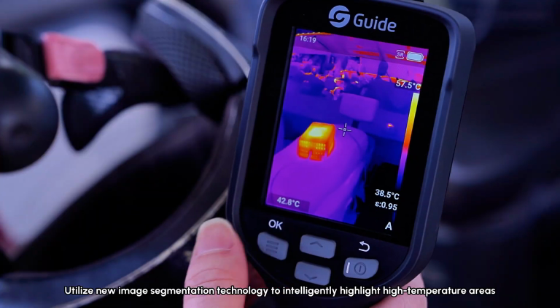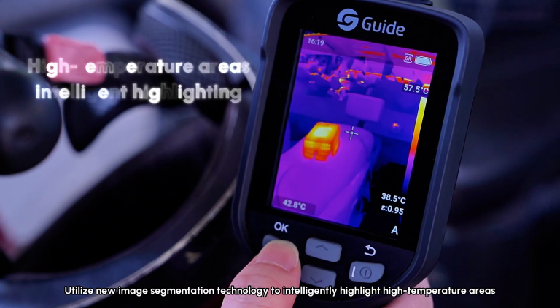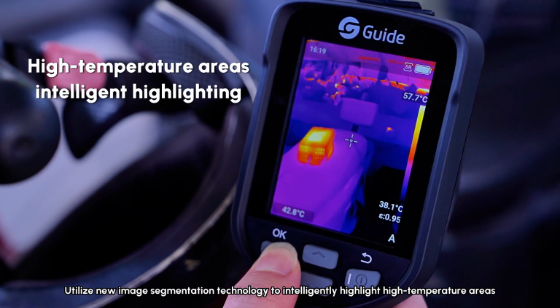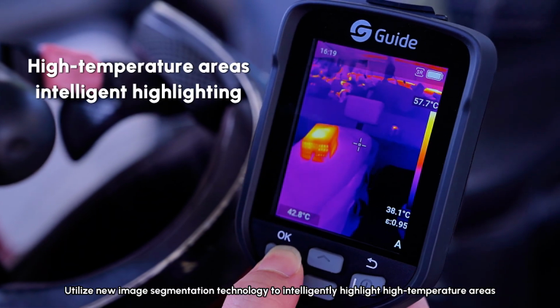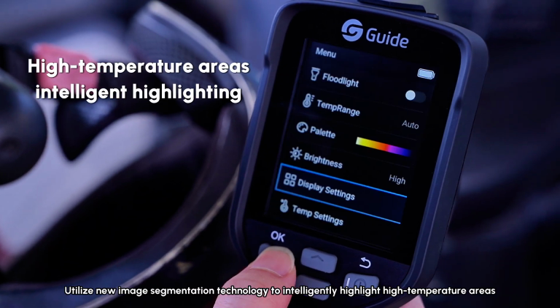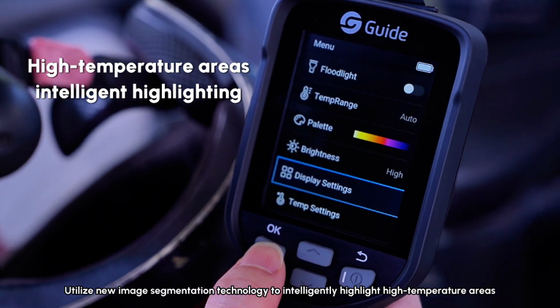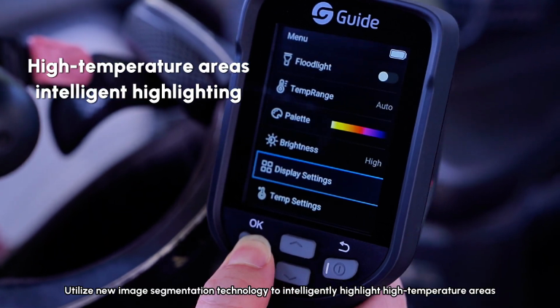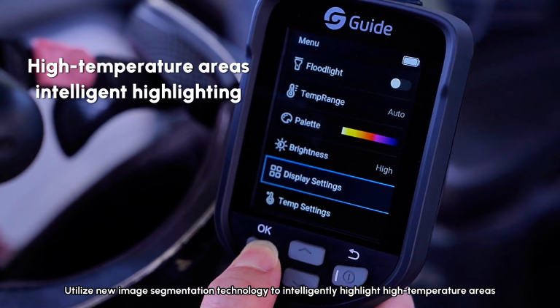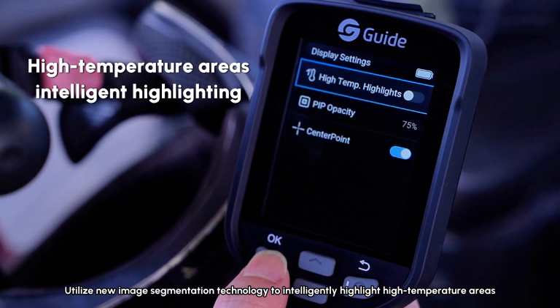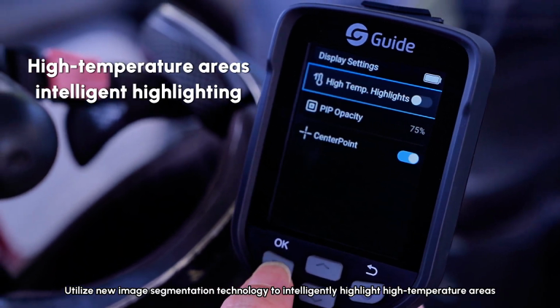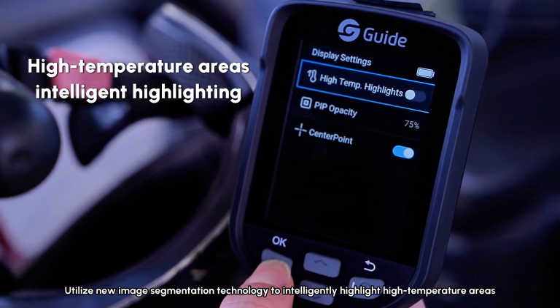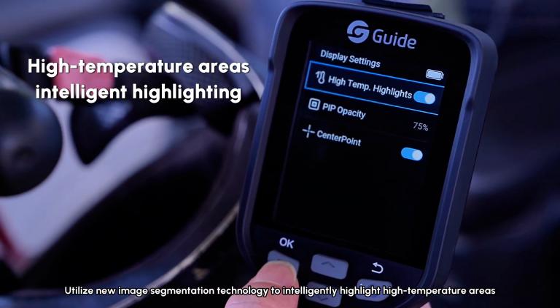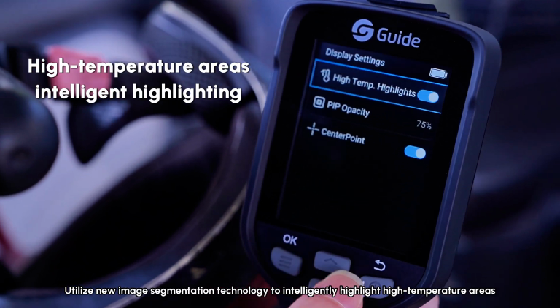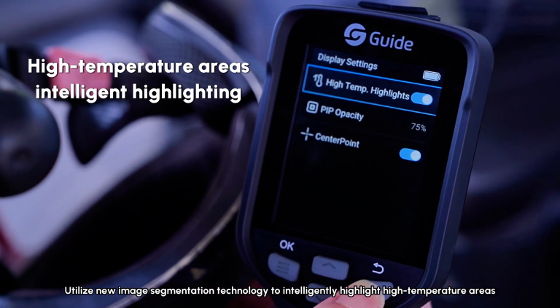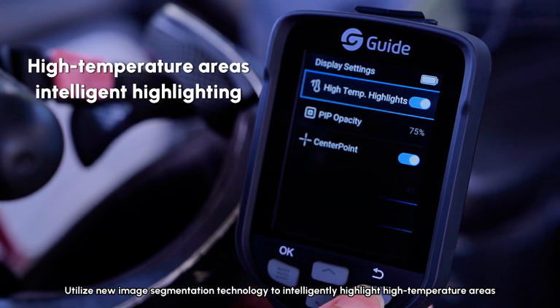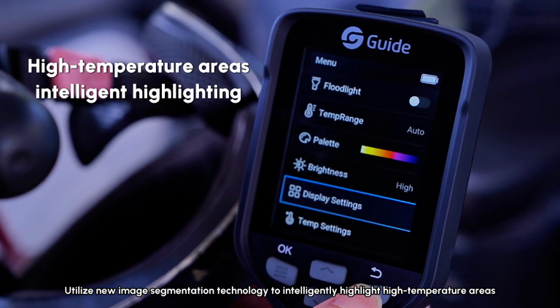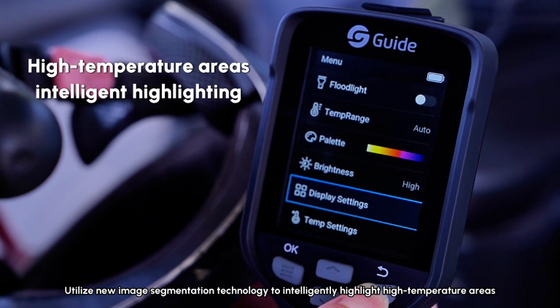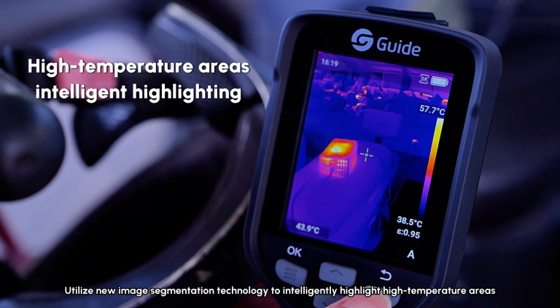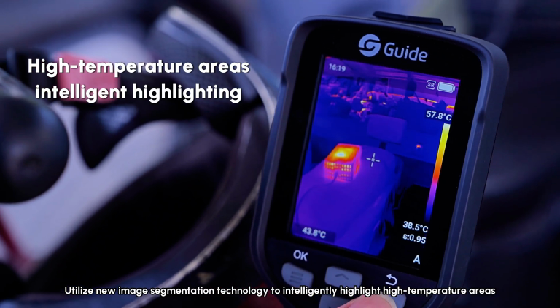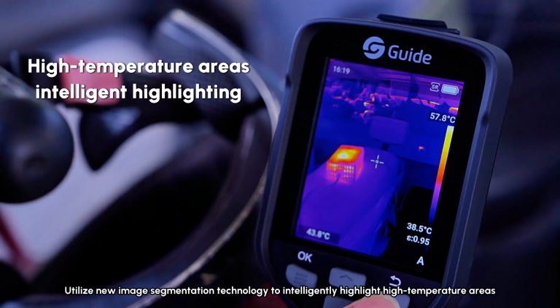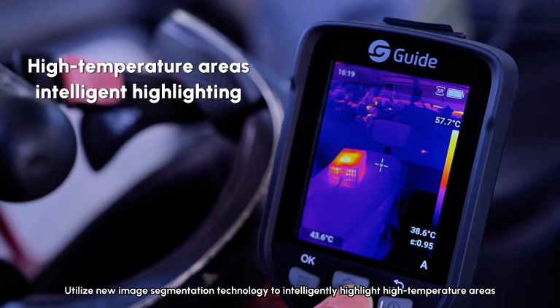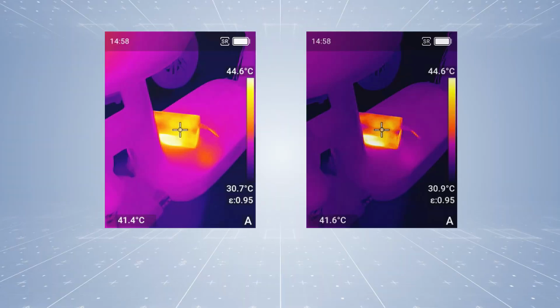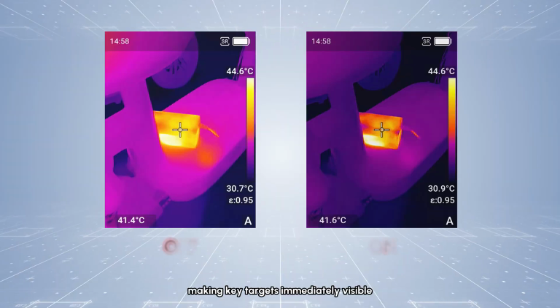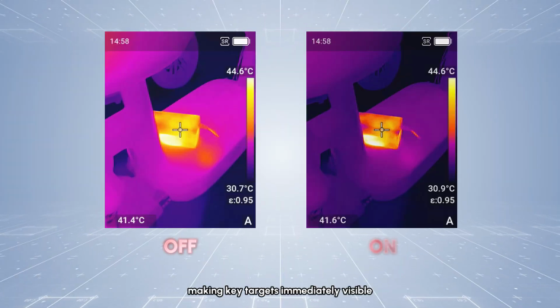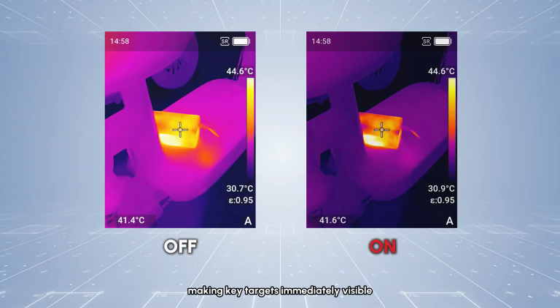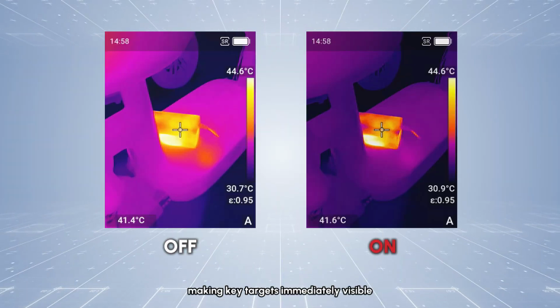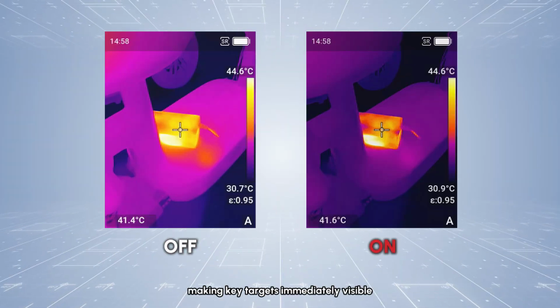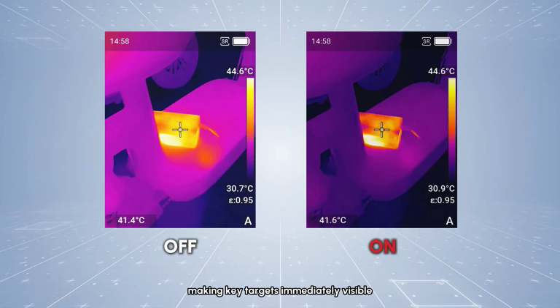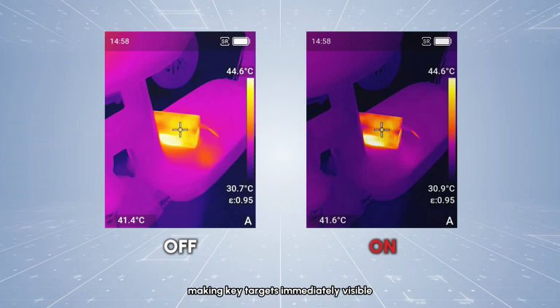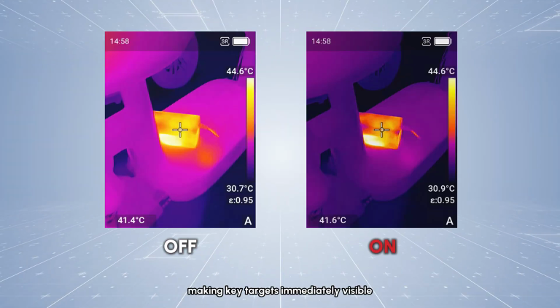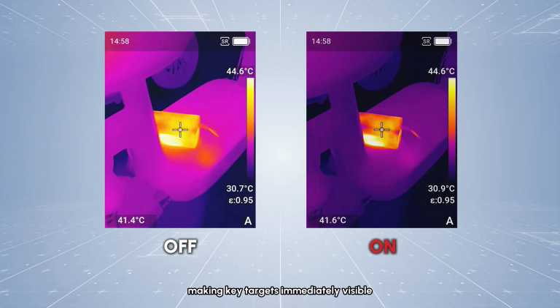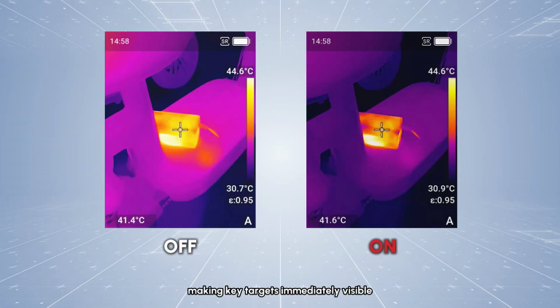New image segmentation technology intelligently highlights high-temperature areas, making key targets immediately visible.